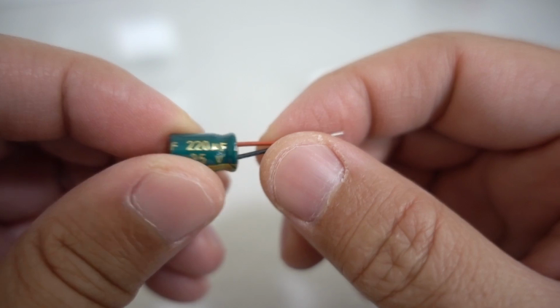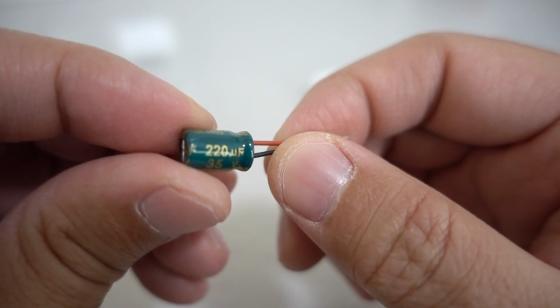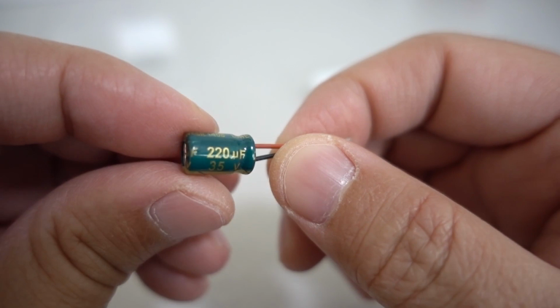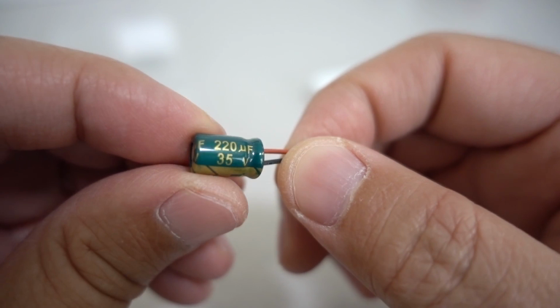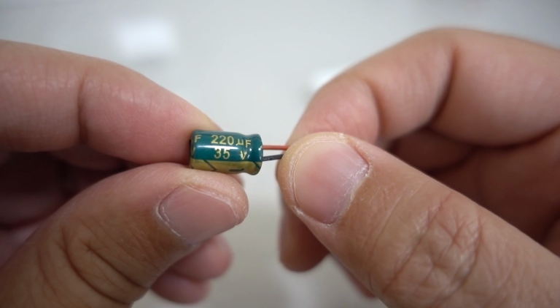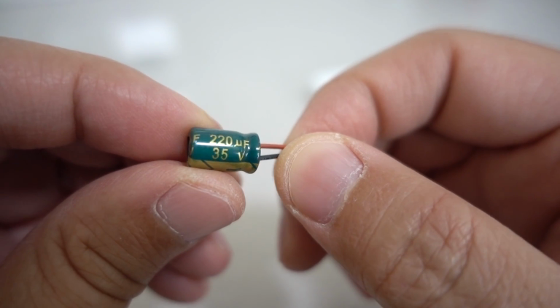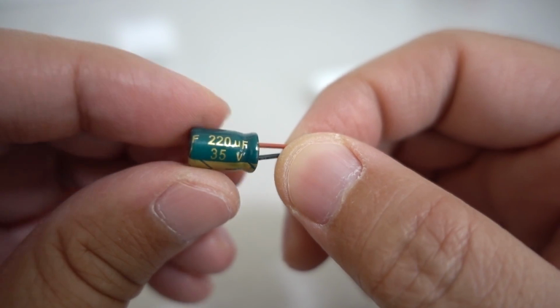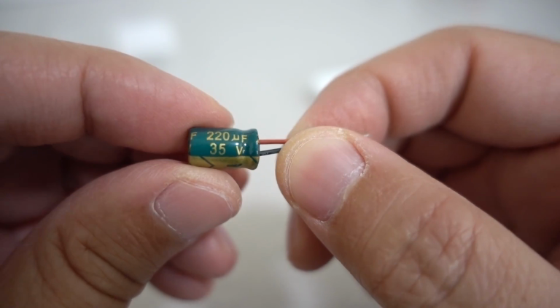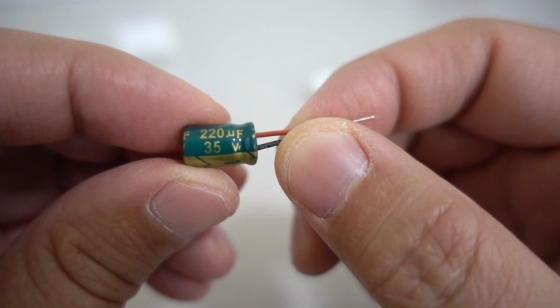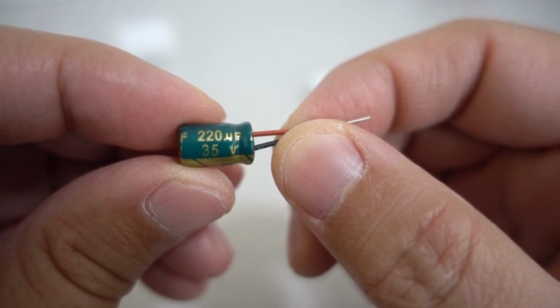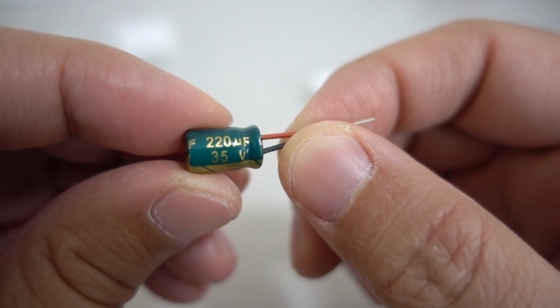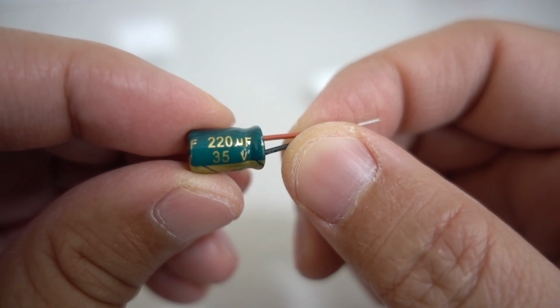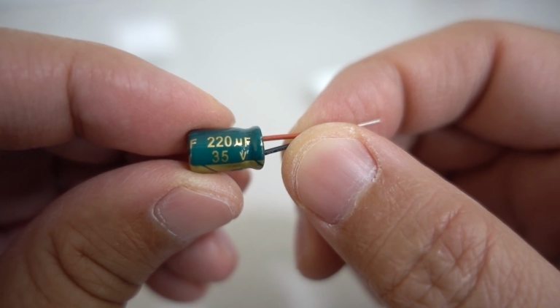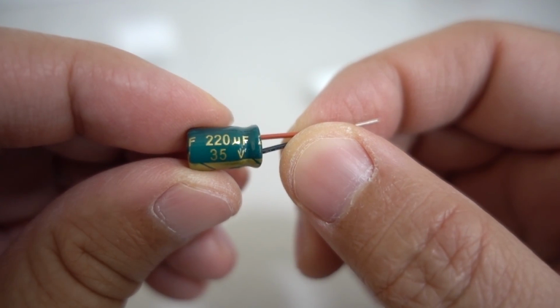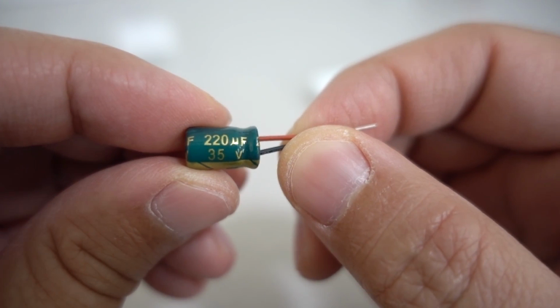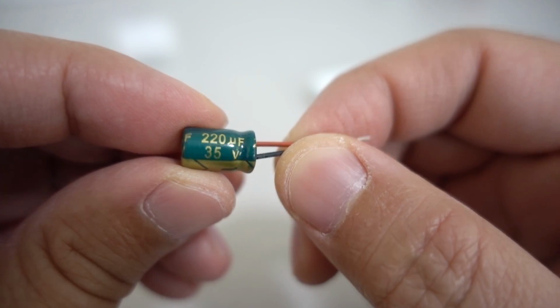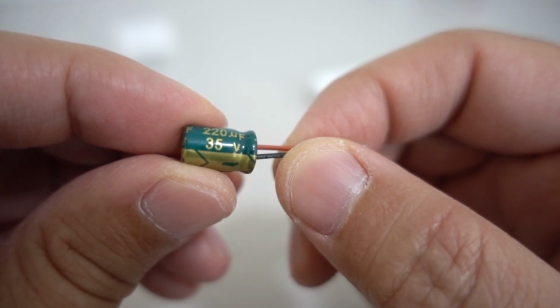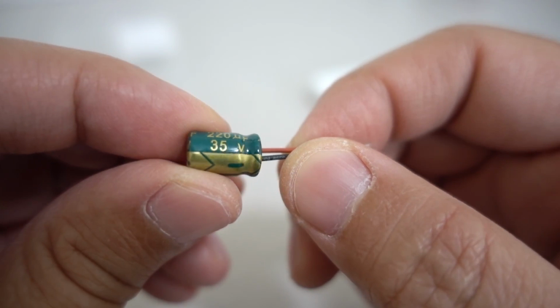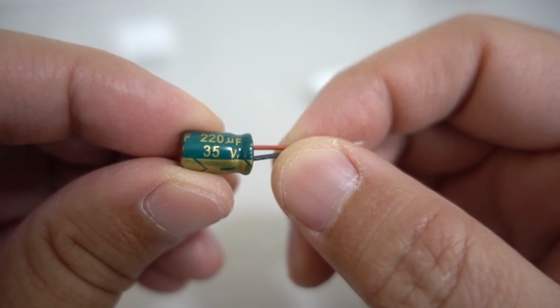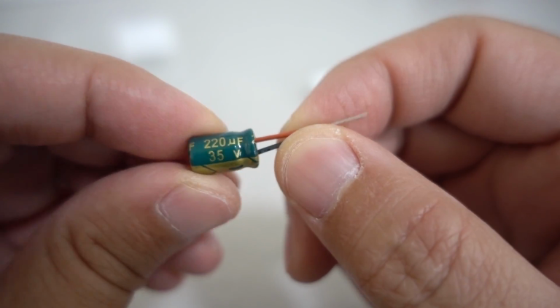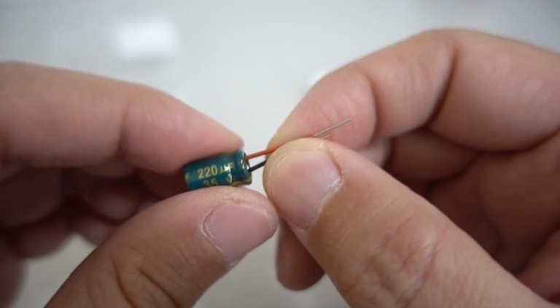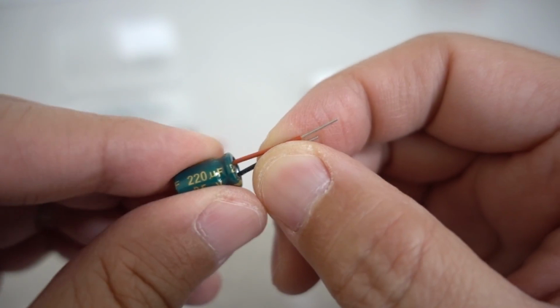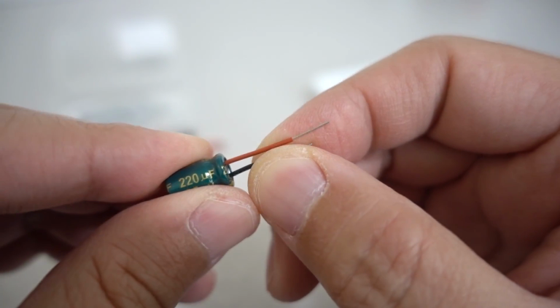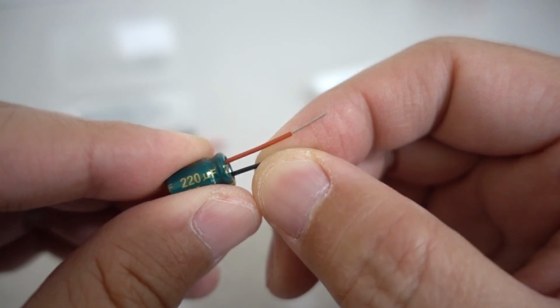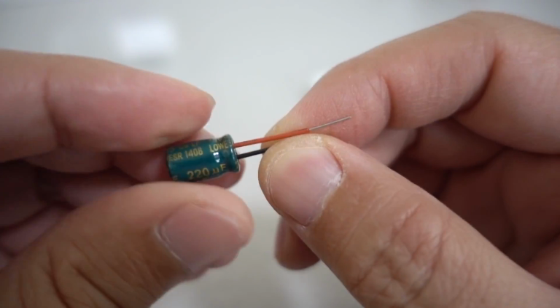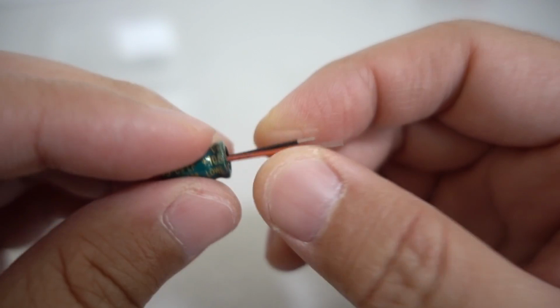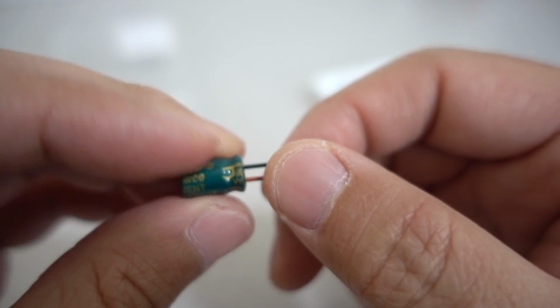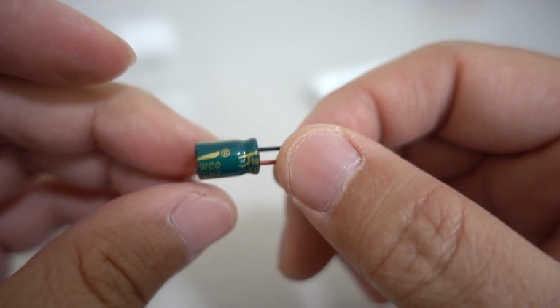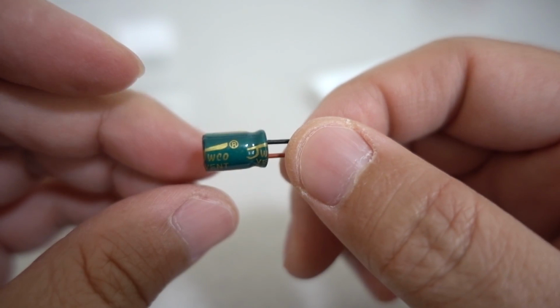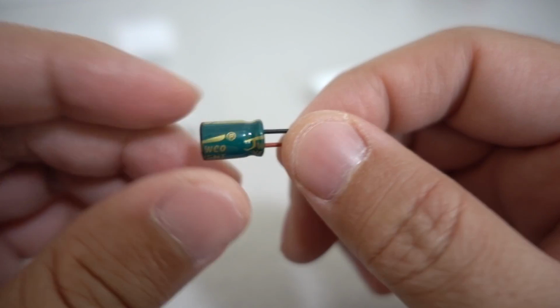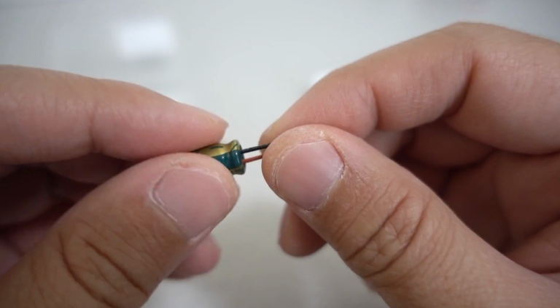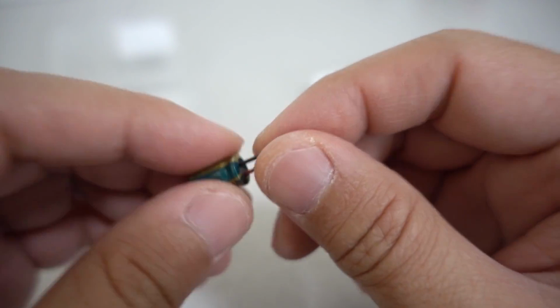They also include a capacitor — it's a 220 microfarad, 35 volt capacitor. It's a little on the small side.